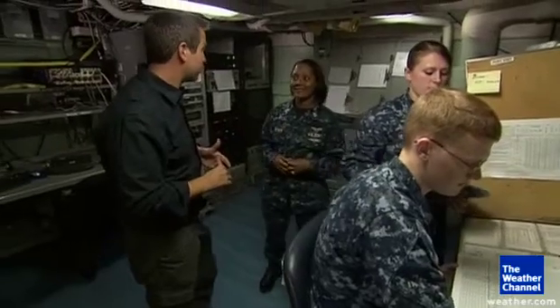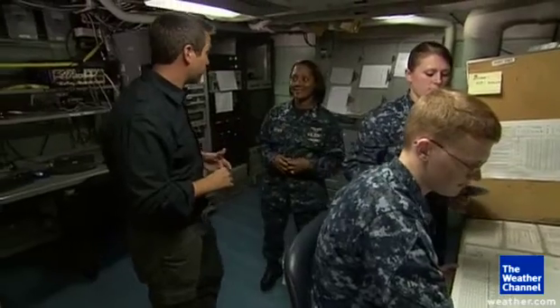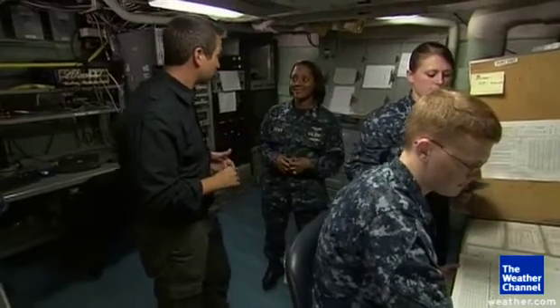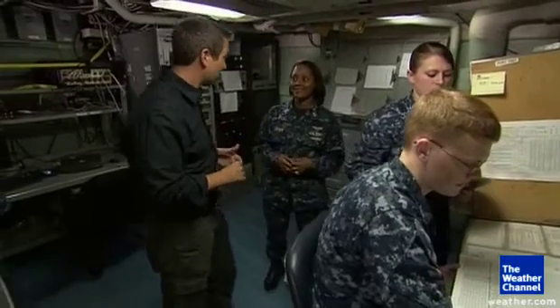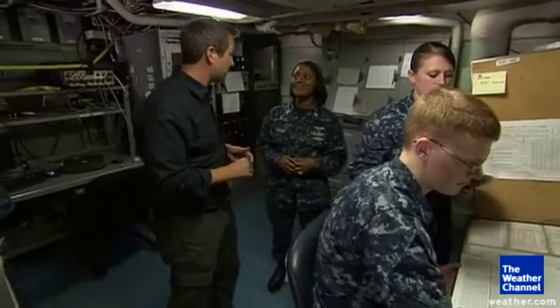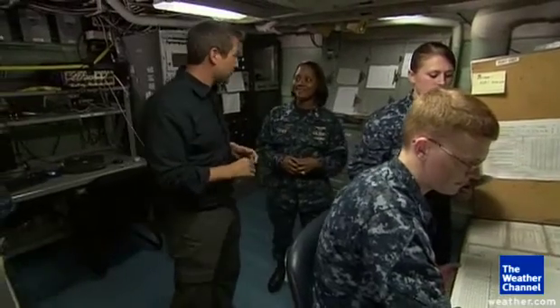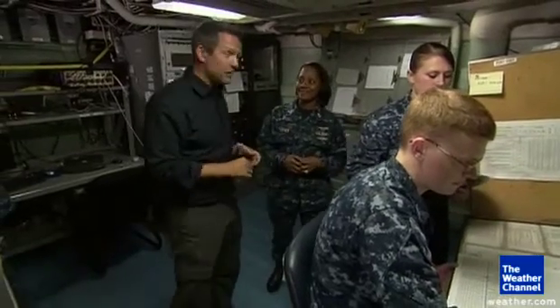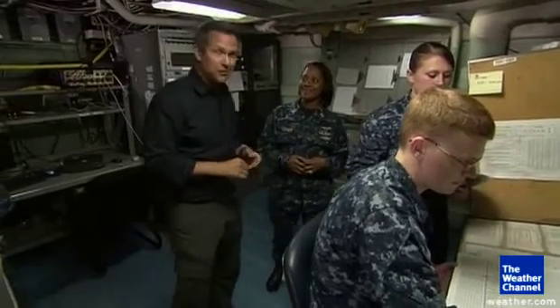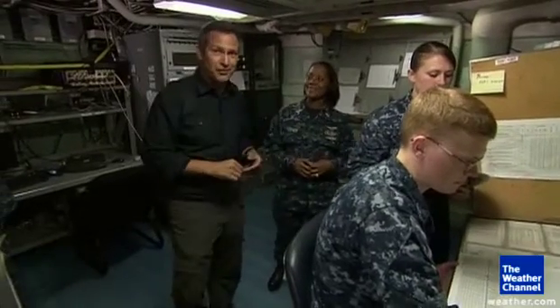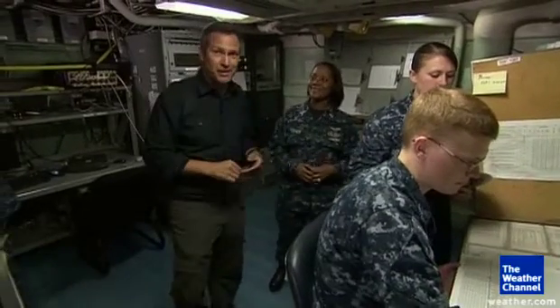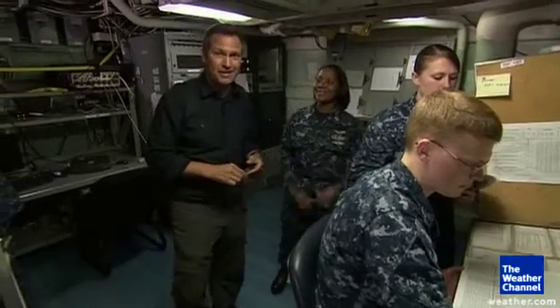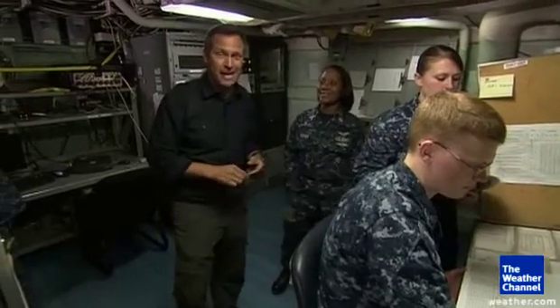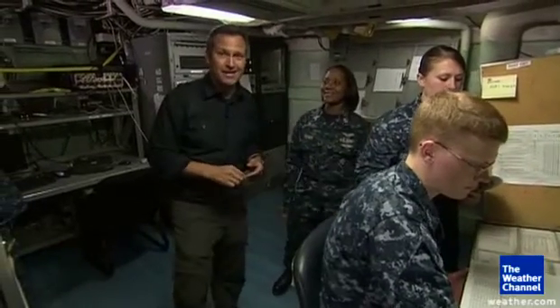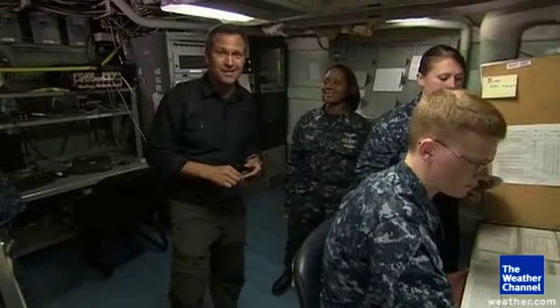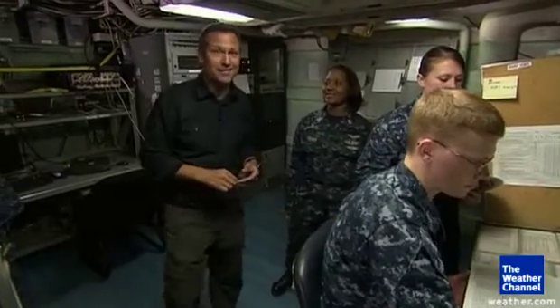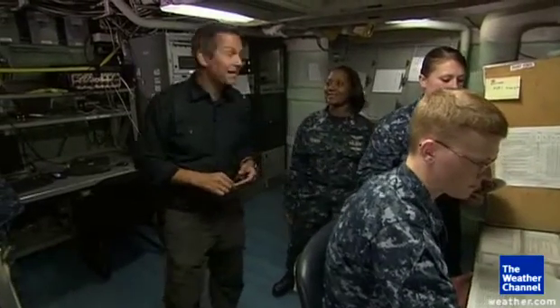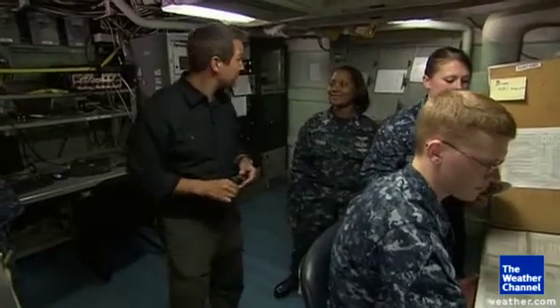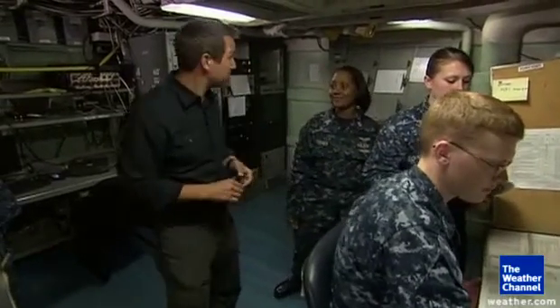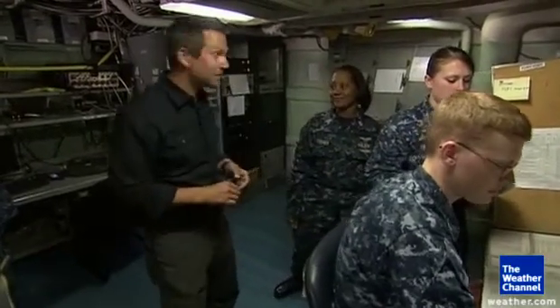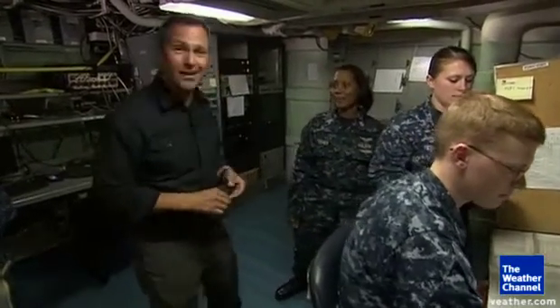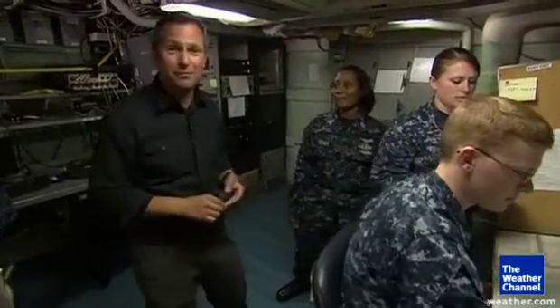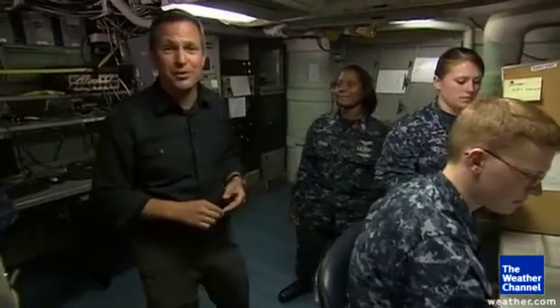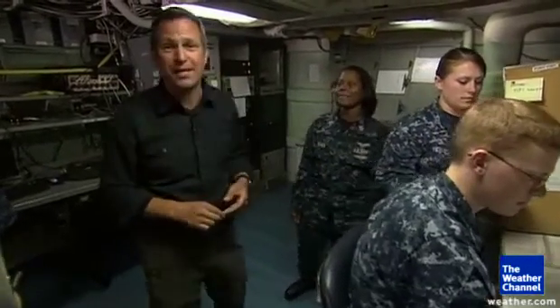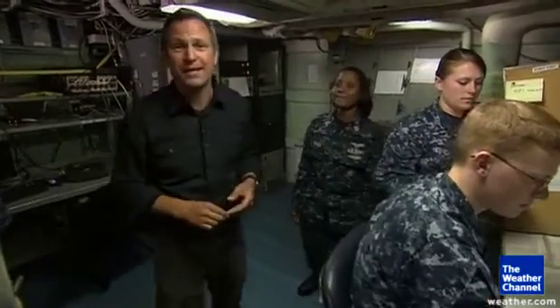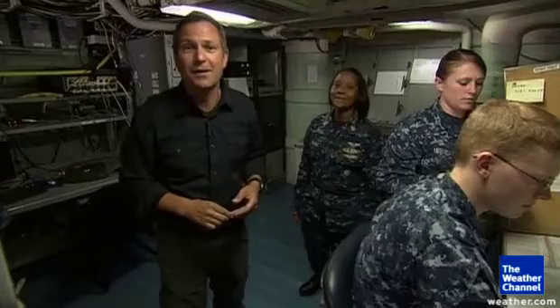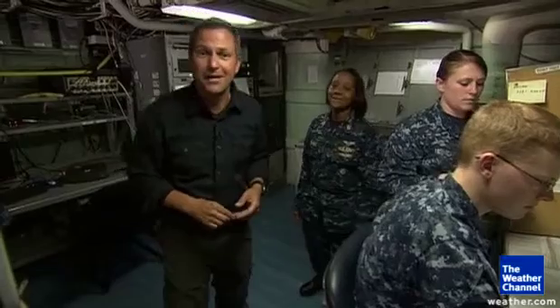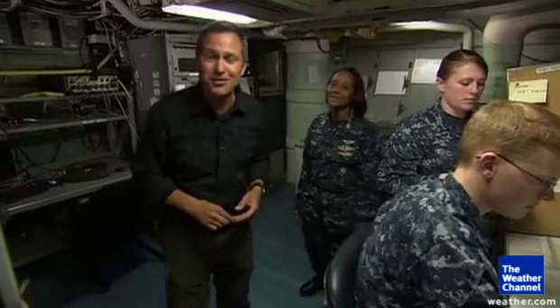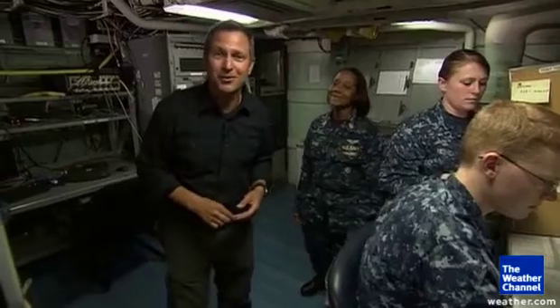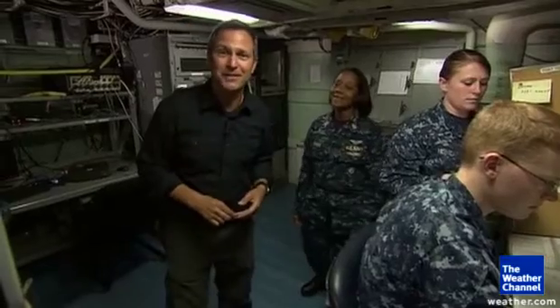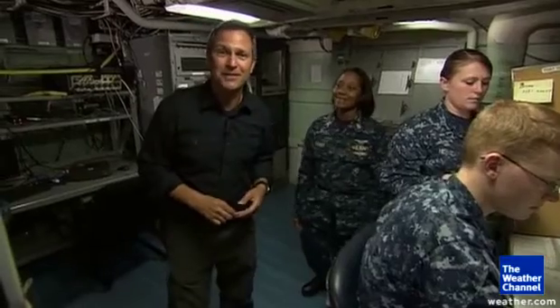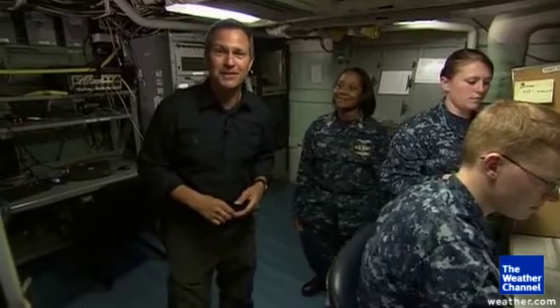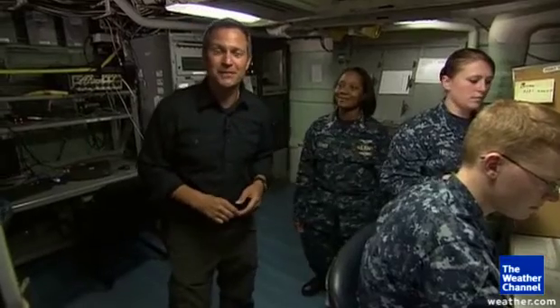Chief Sherita Jones, we certainly appreciate that. And that's the latest from the Bataan. Appreciate it. Back to you. Thank you.